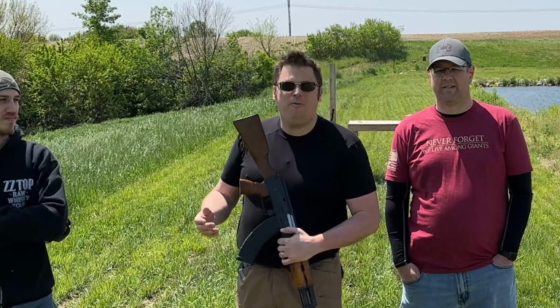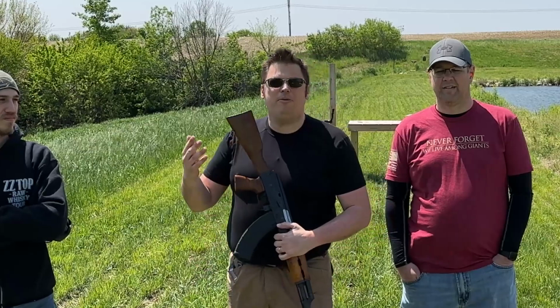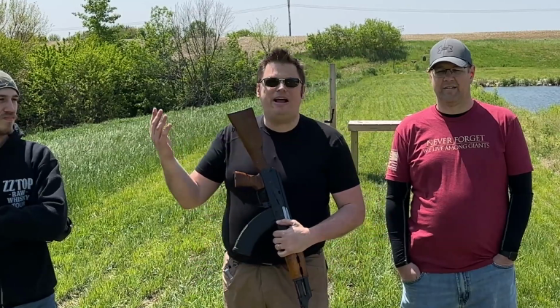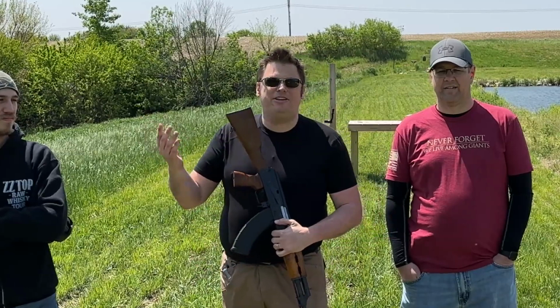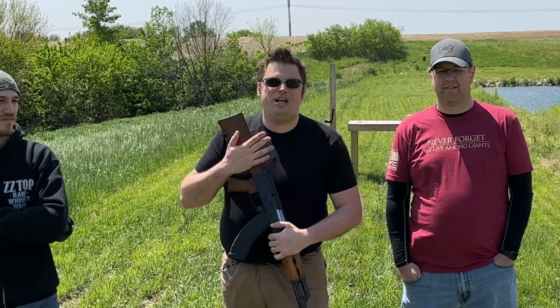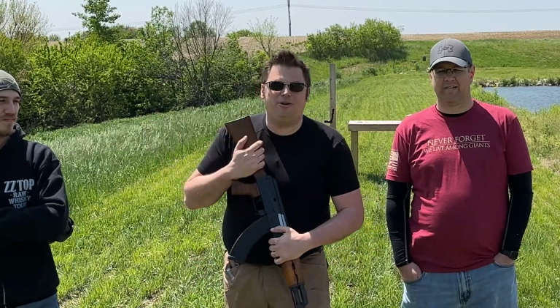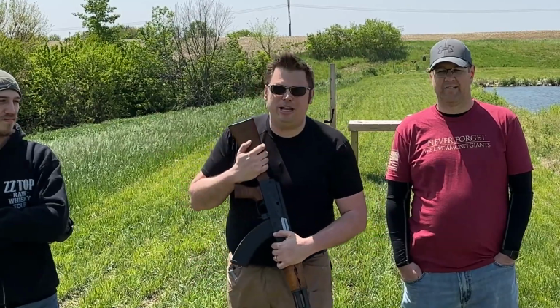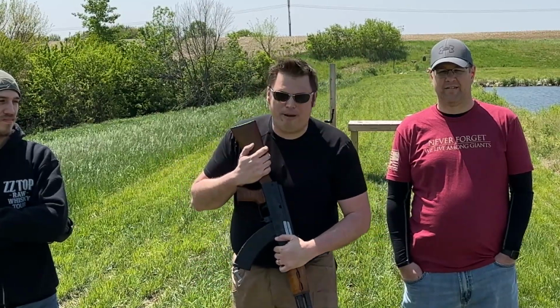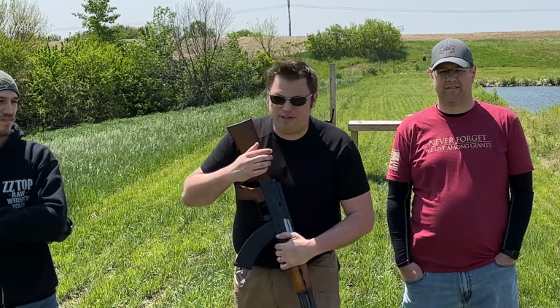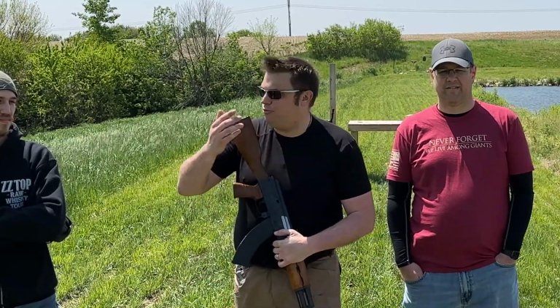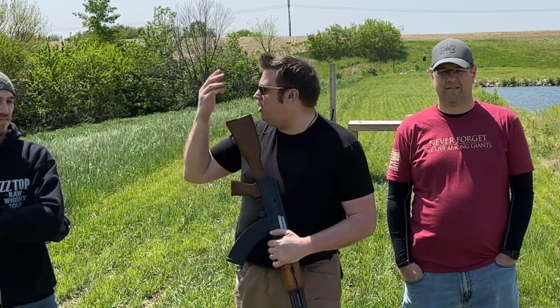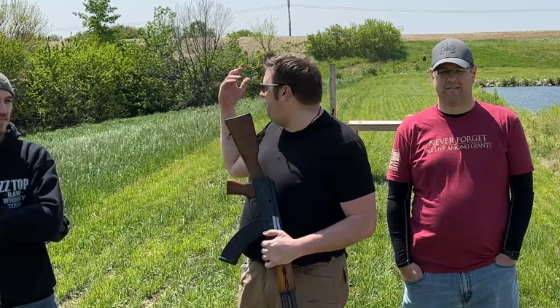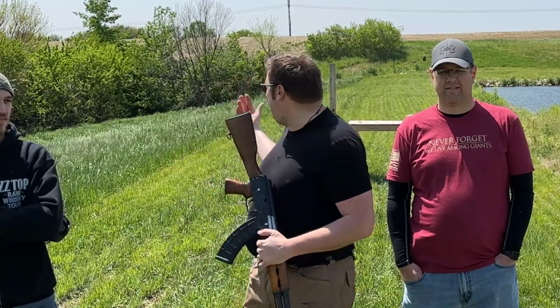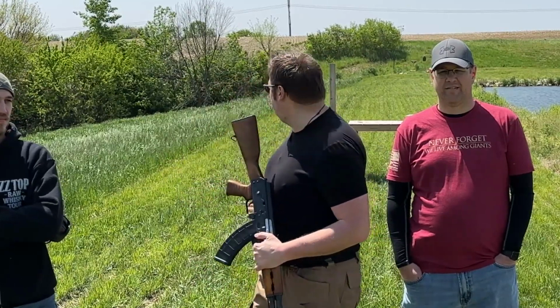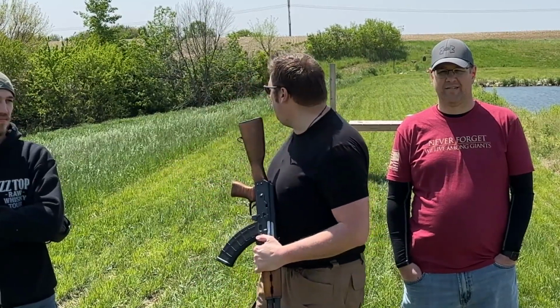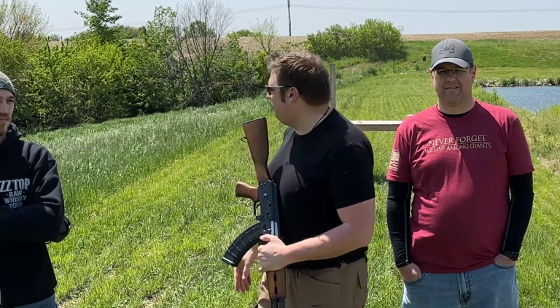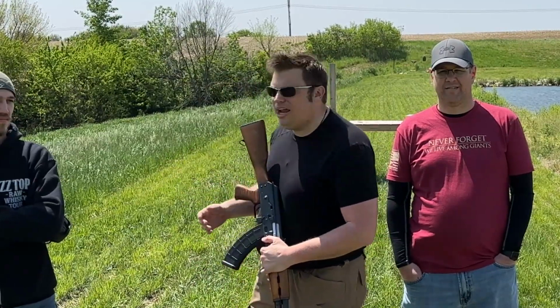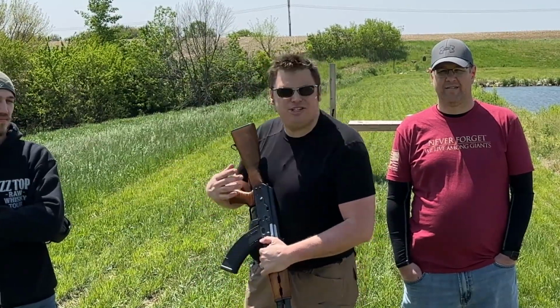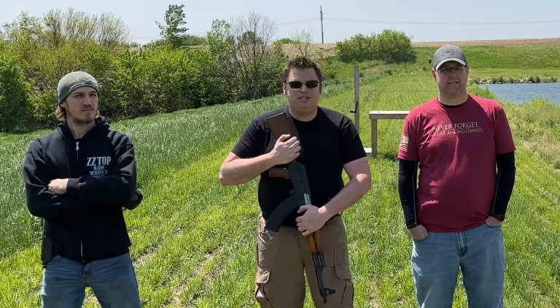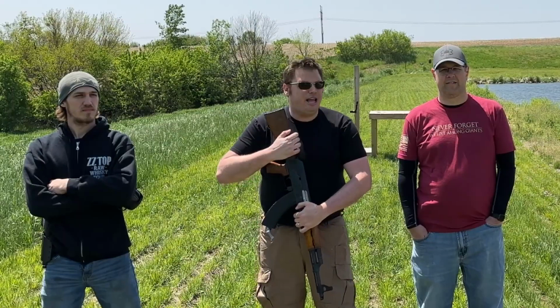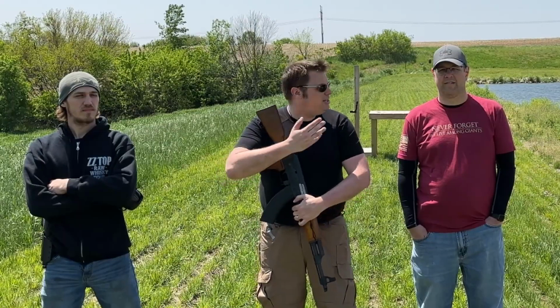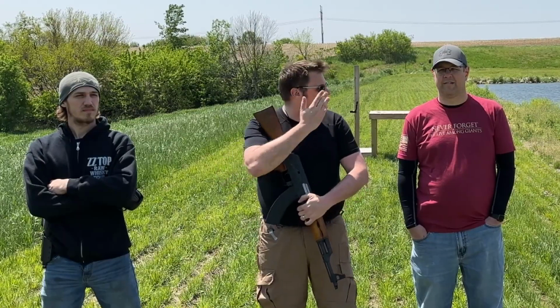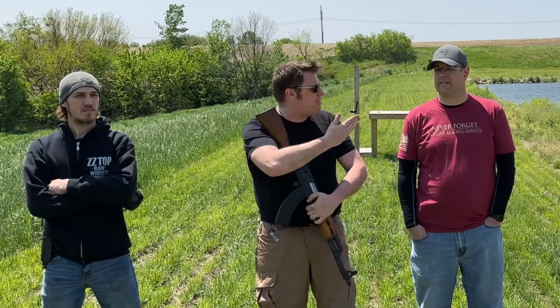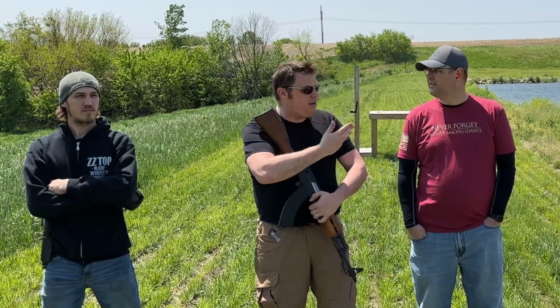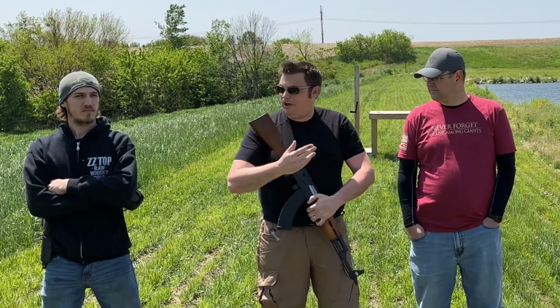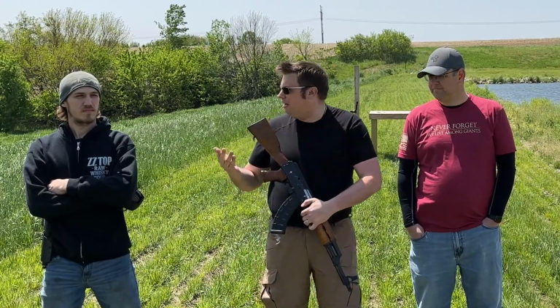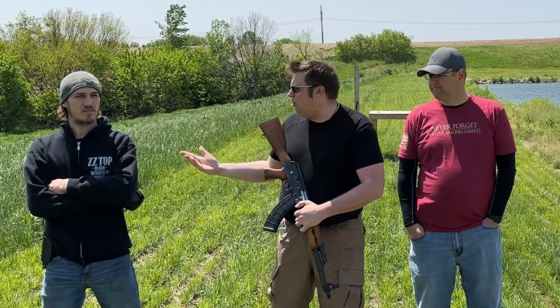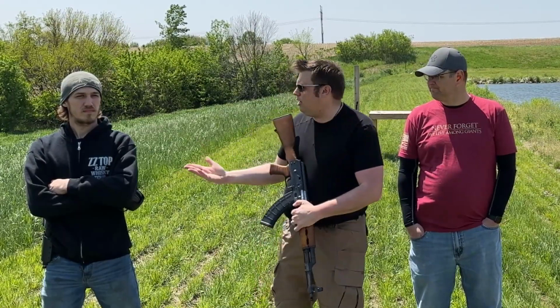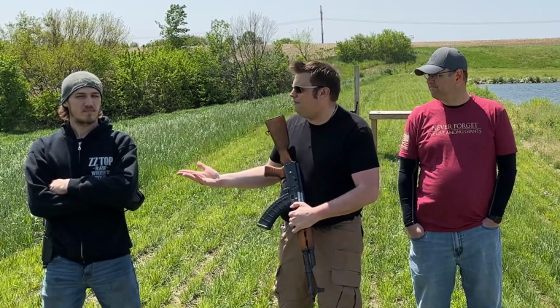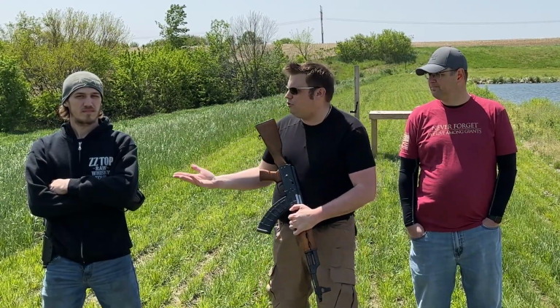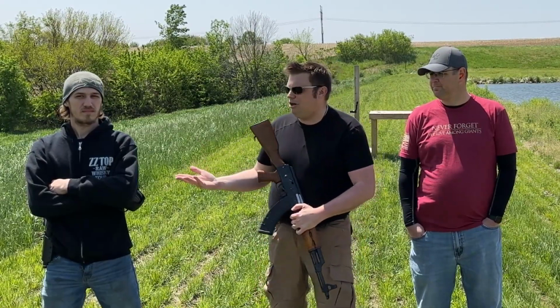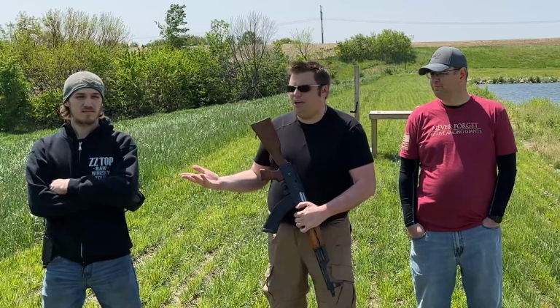Welcome back to the channel, Dem members, and welcome back to Llama Ranch. Today, Steve and Logan have joined me.